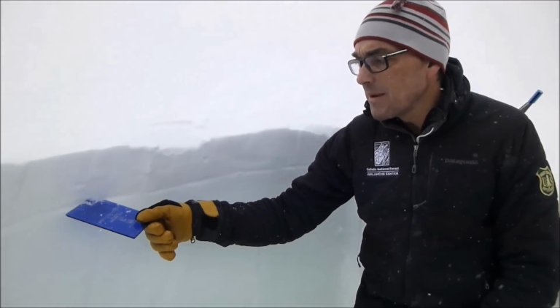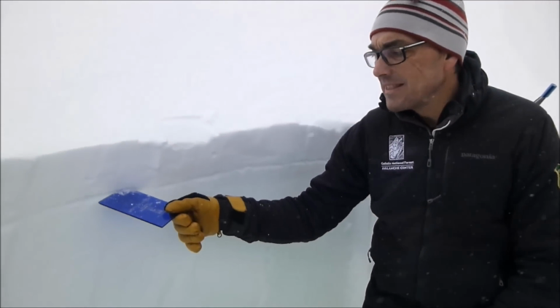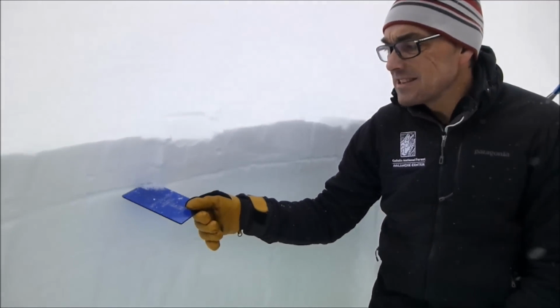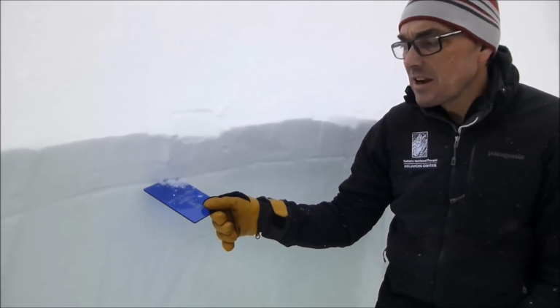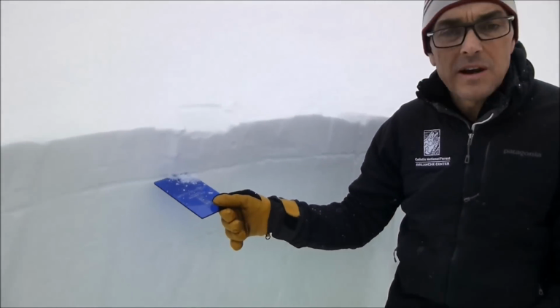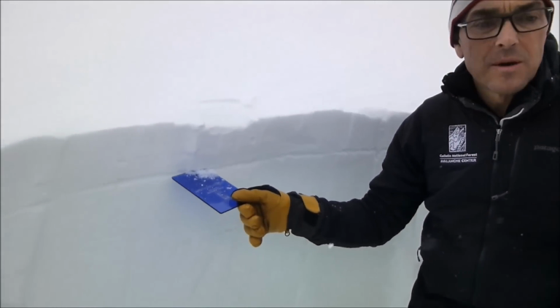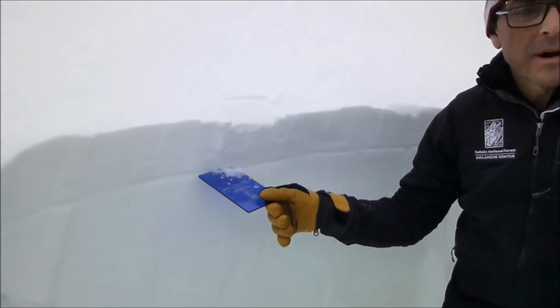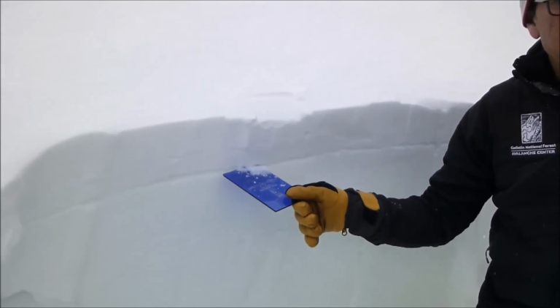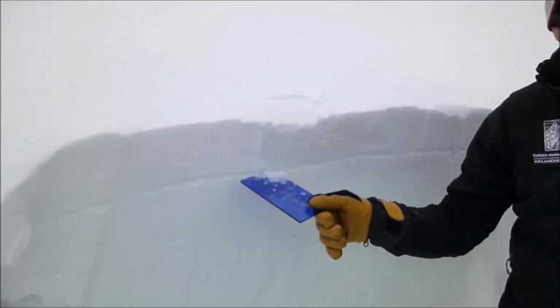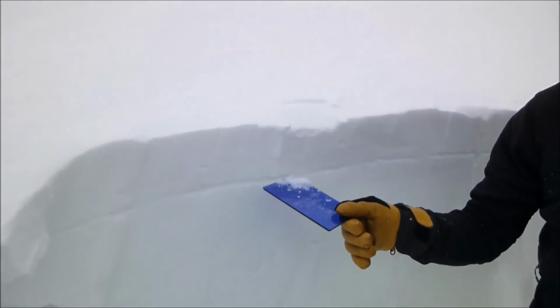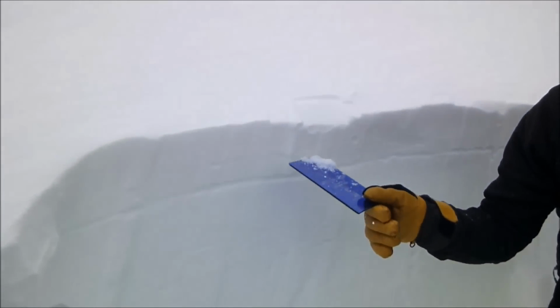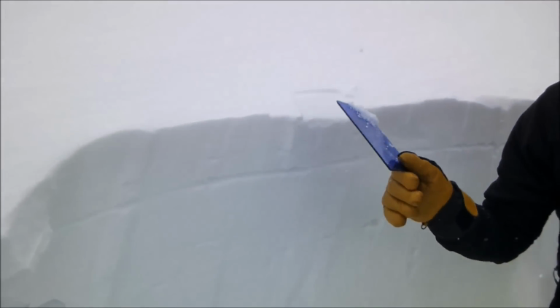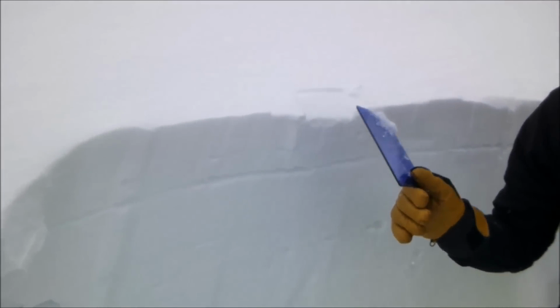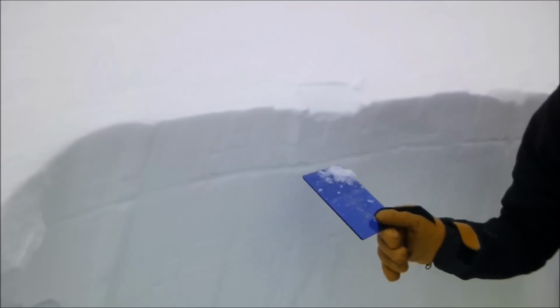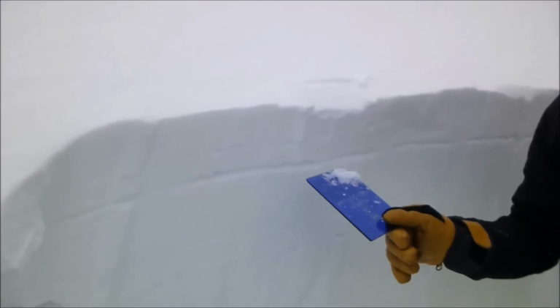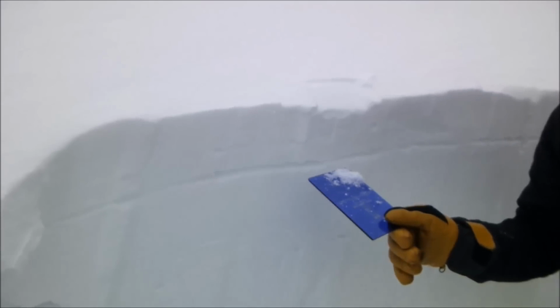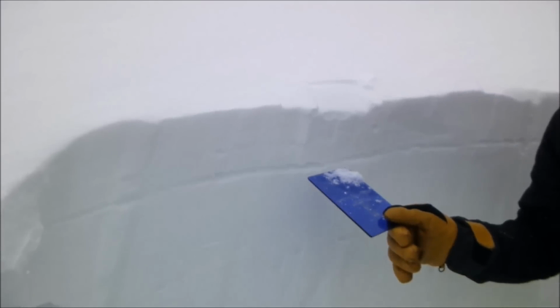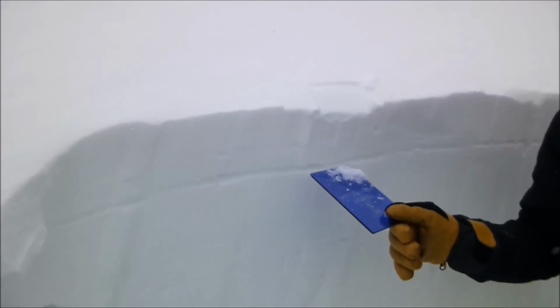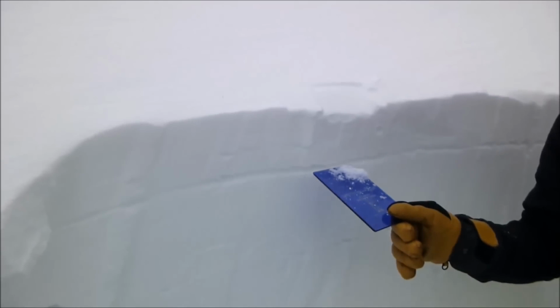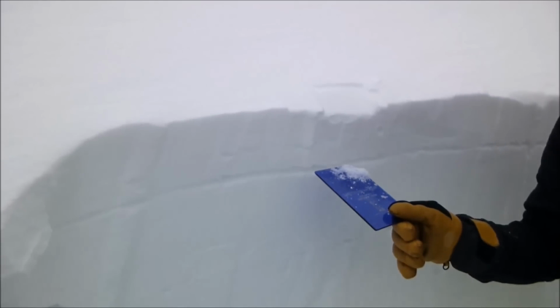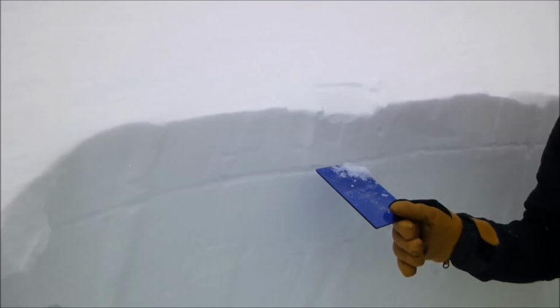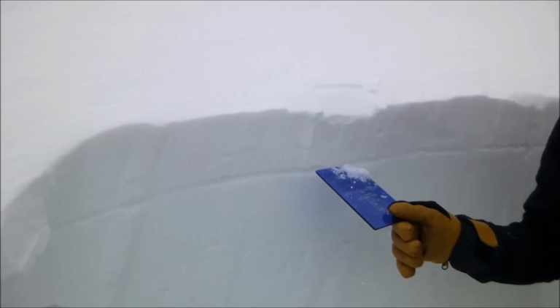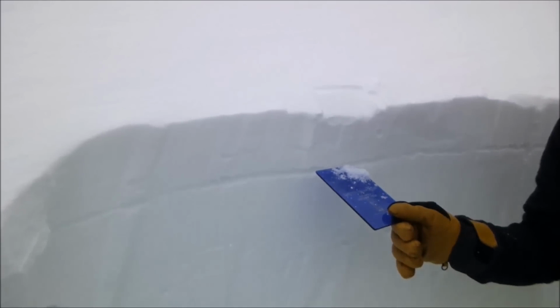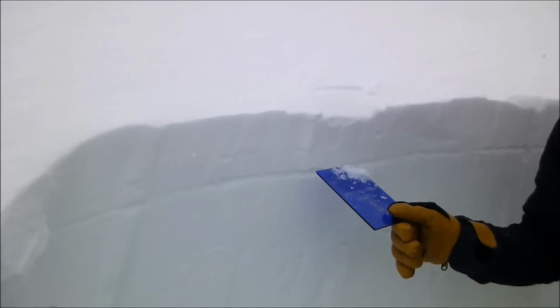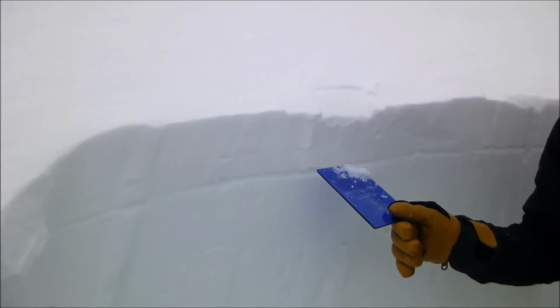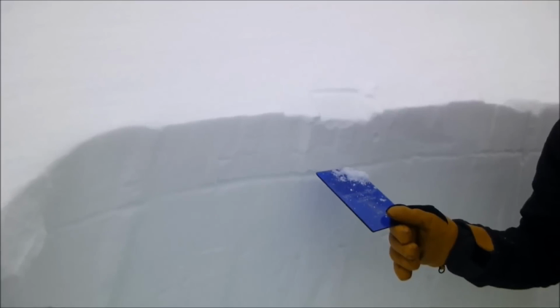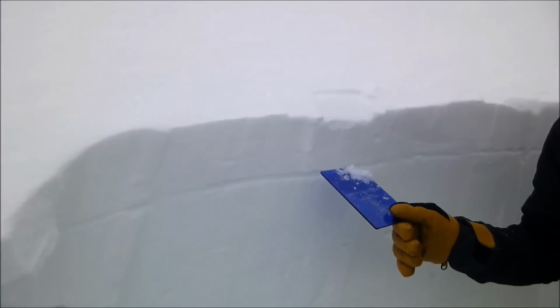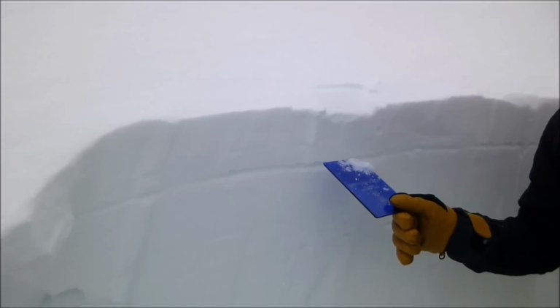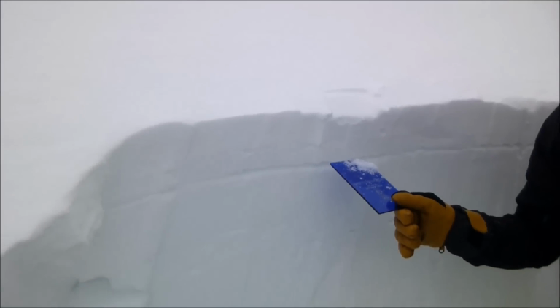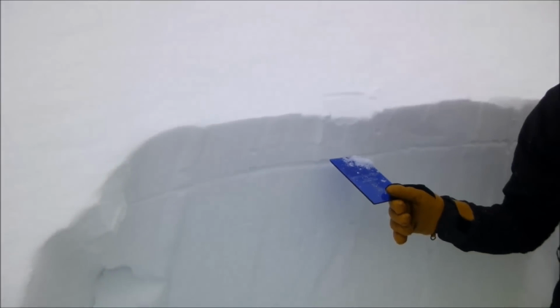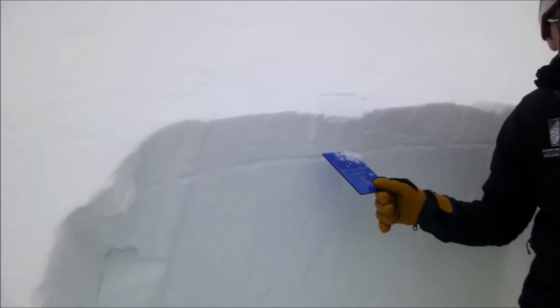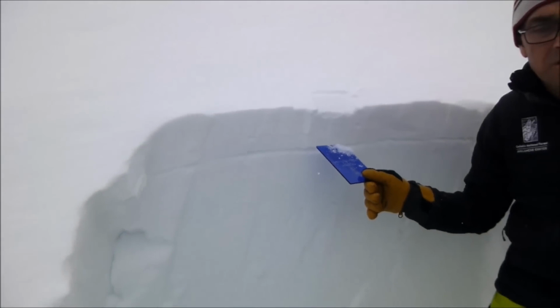I'm worried about this layer right here breaking. It's going to be easy to find — dig down and test it before you go.